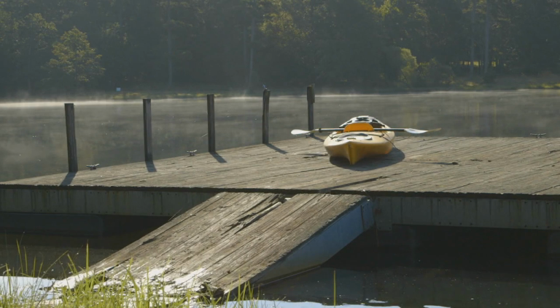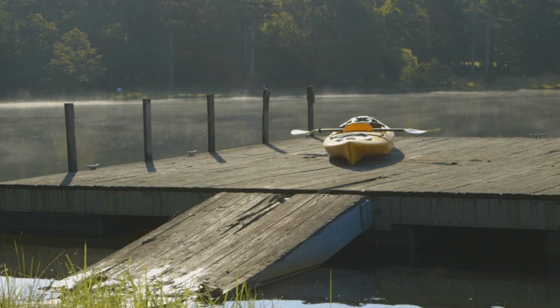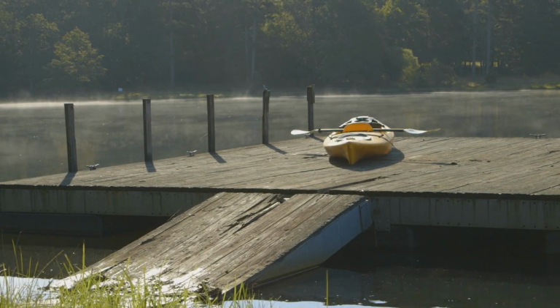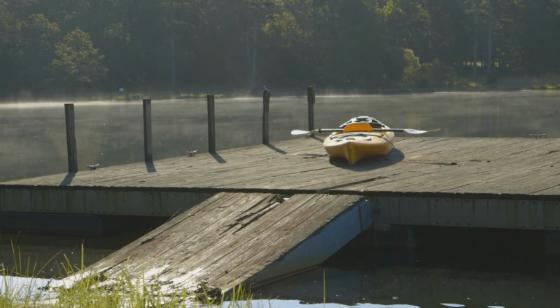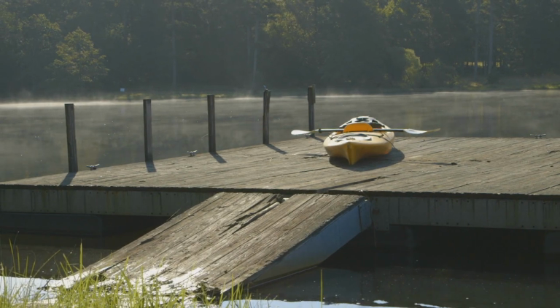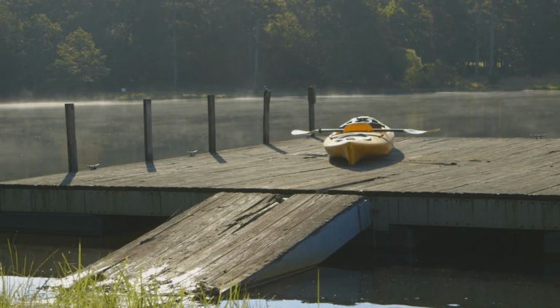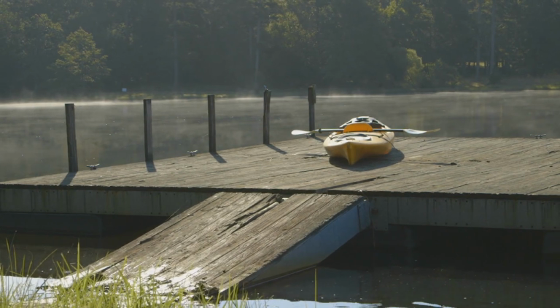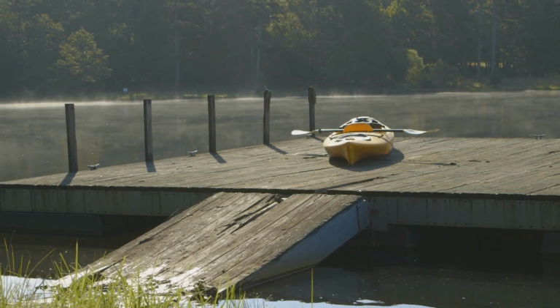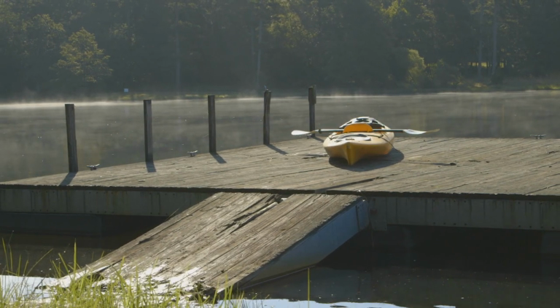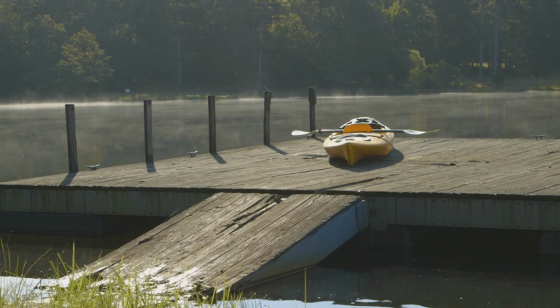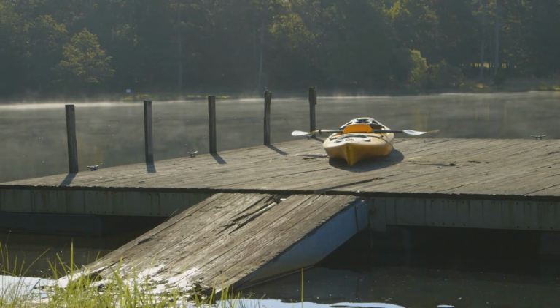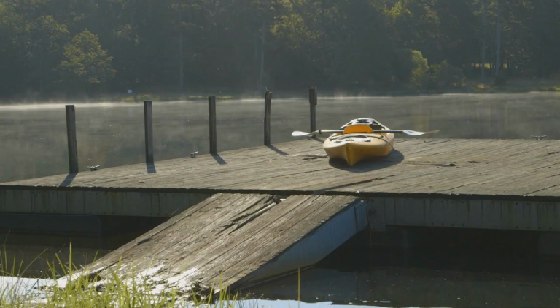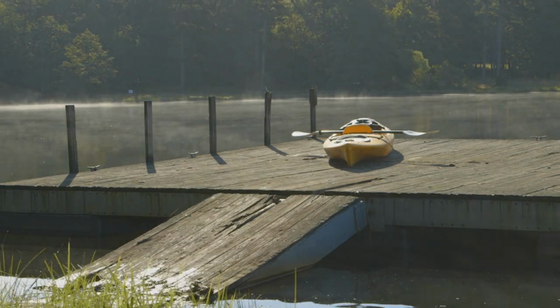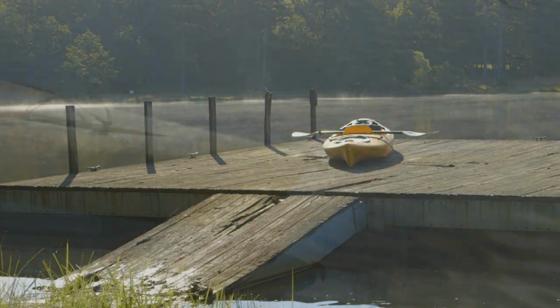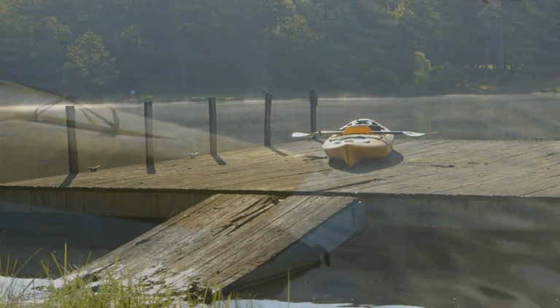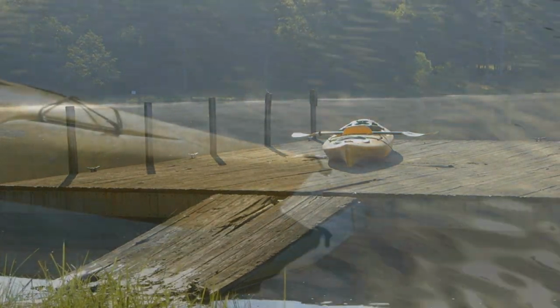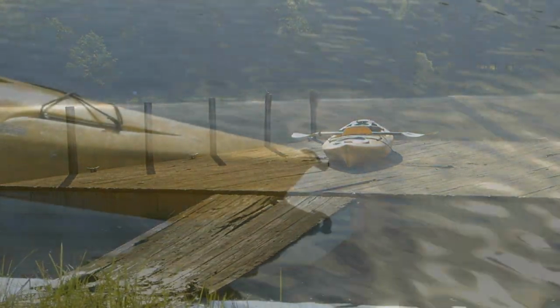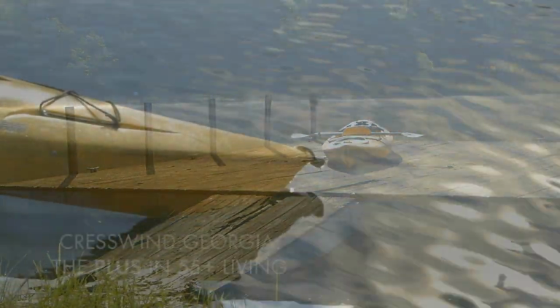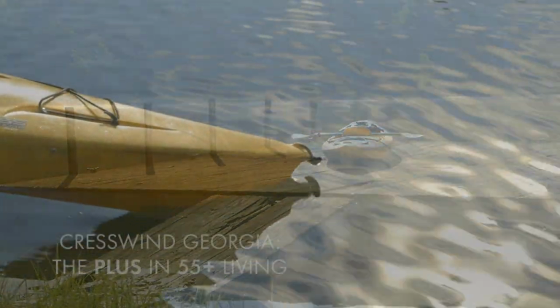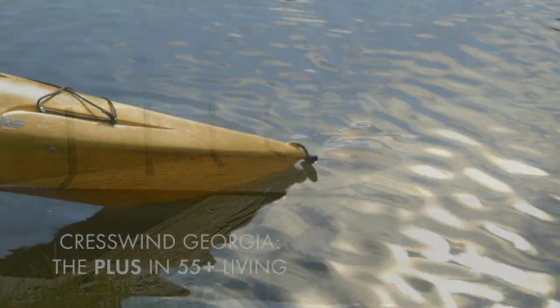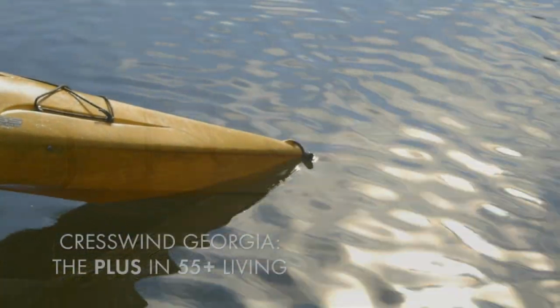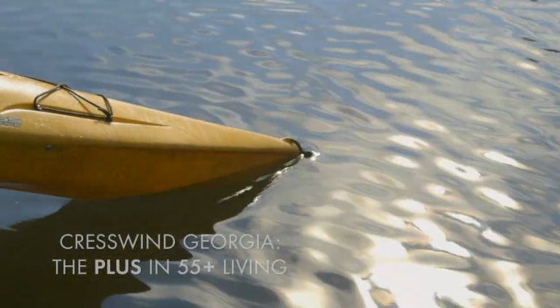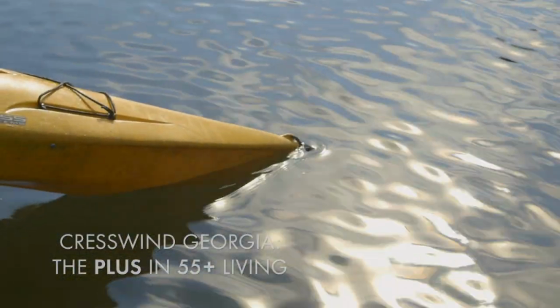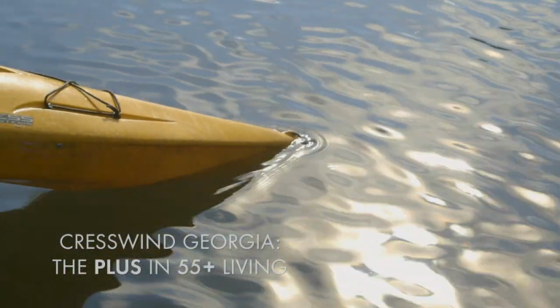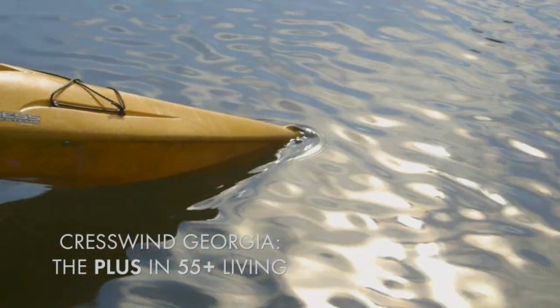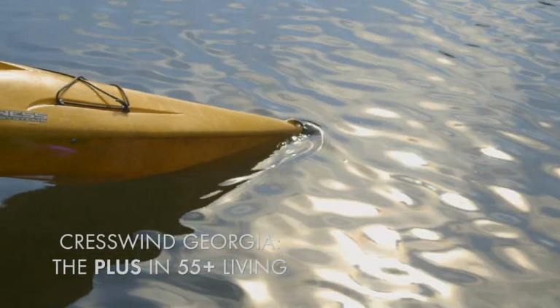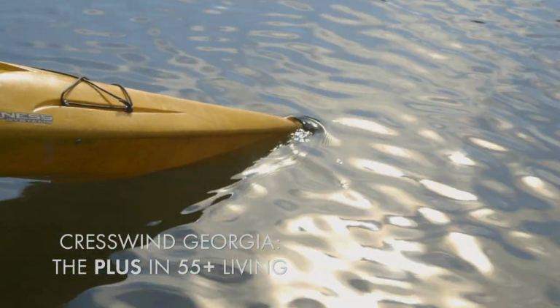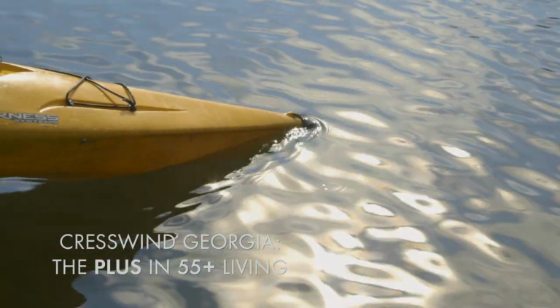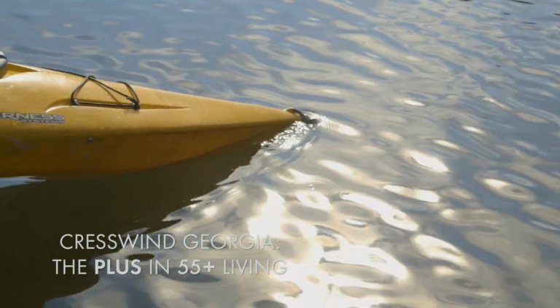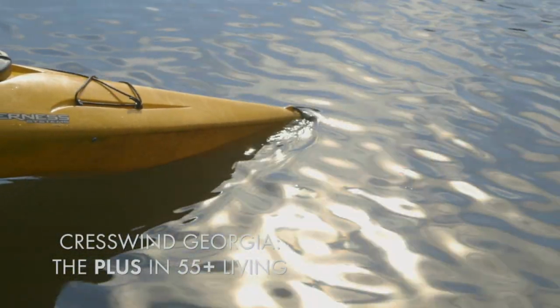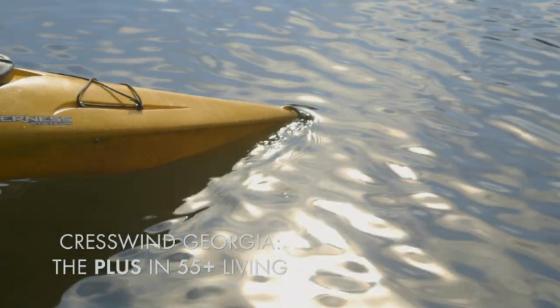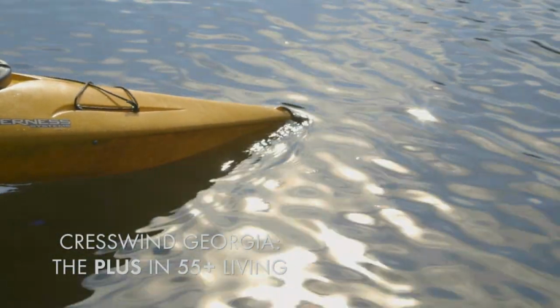This moment is brought to you by Cresswind Georgia at Twin Lakes by Coulter Homes.